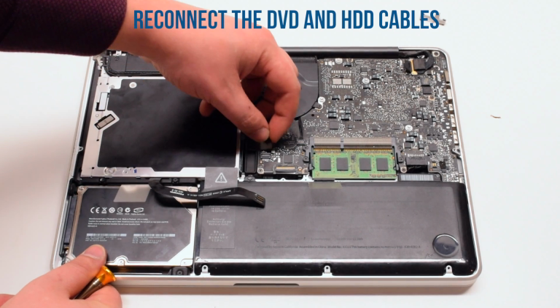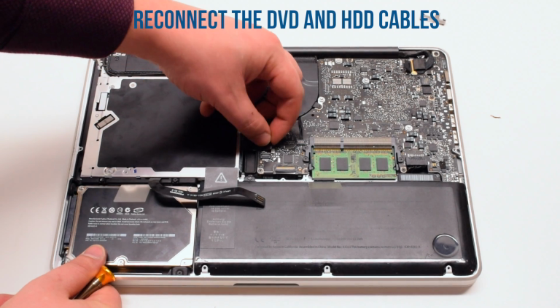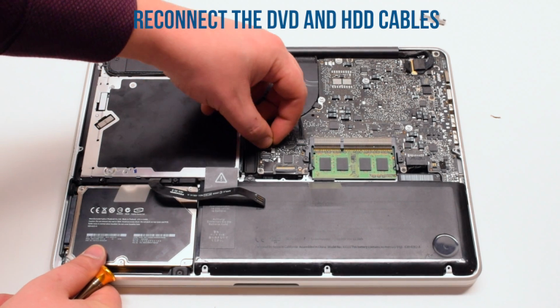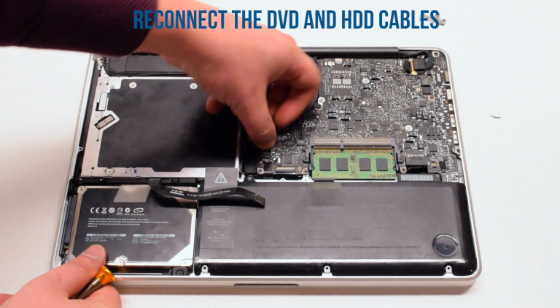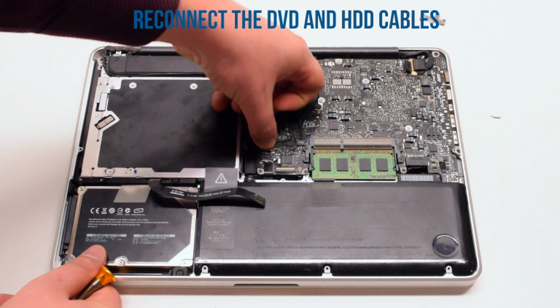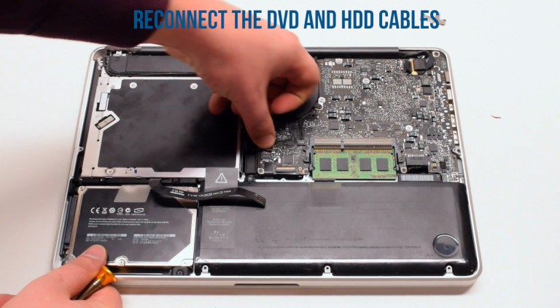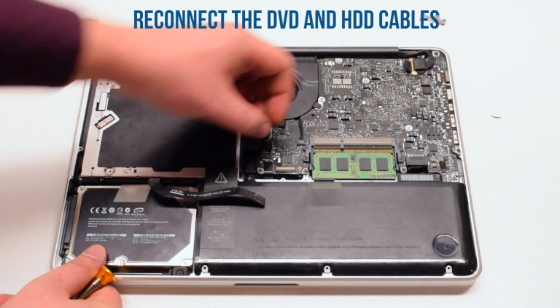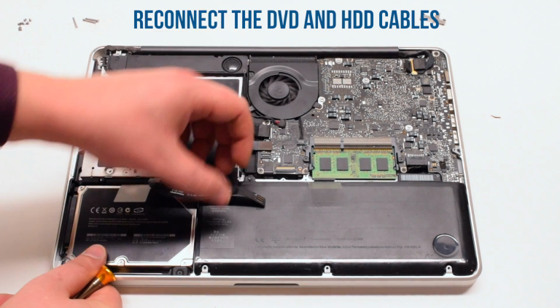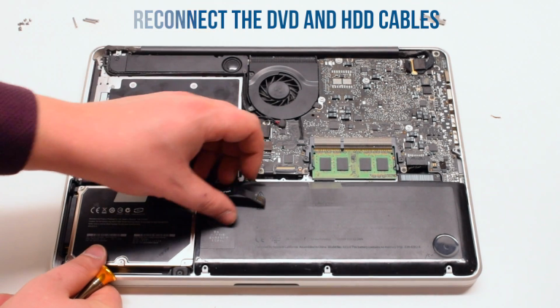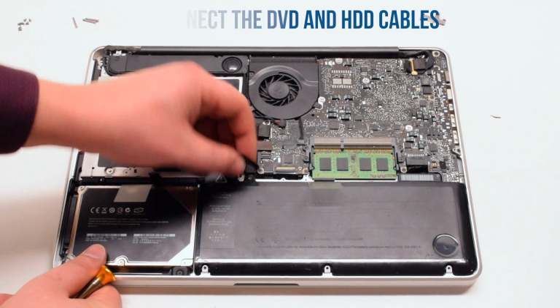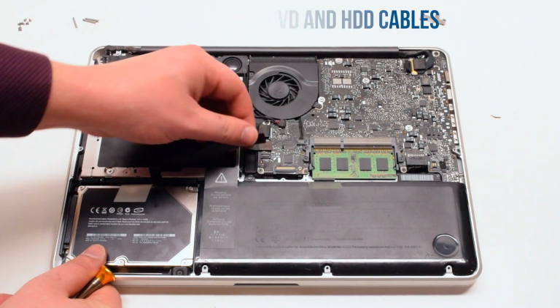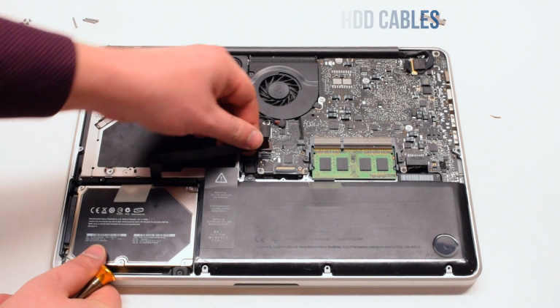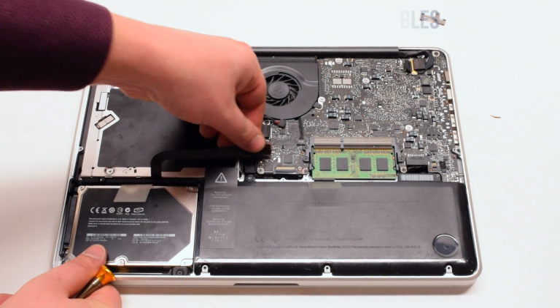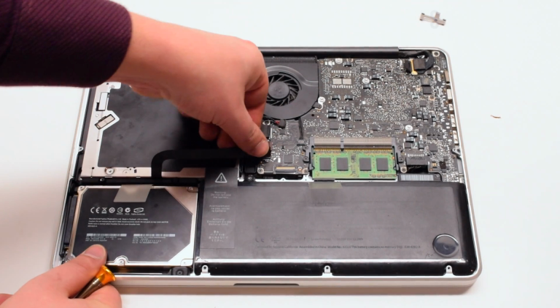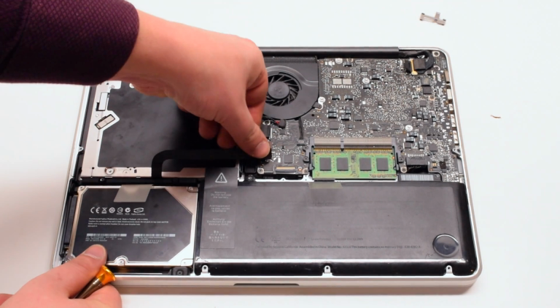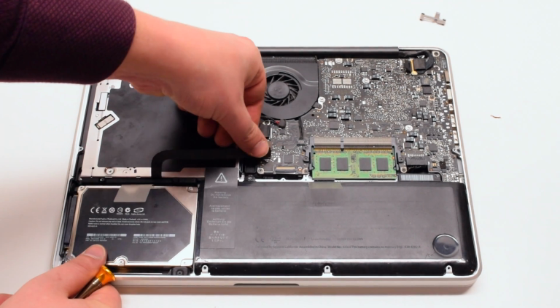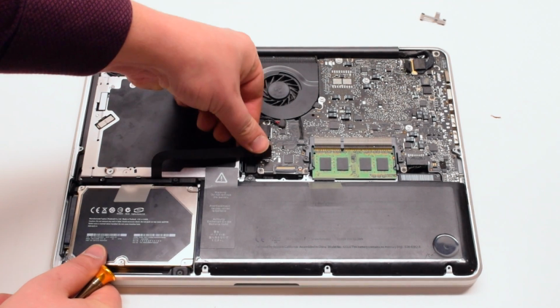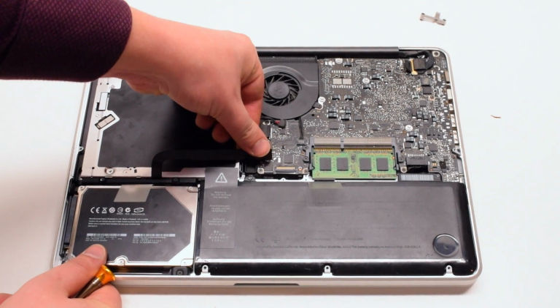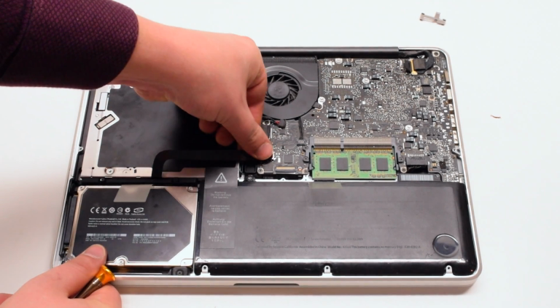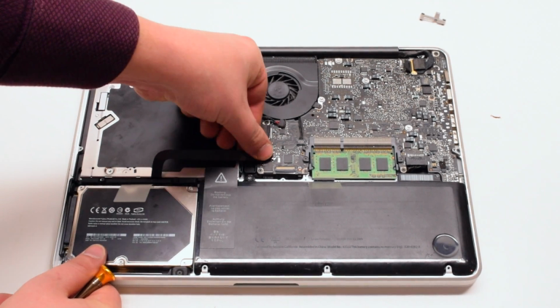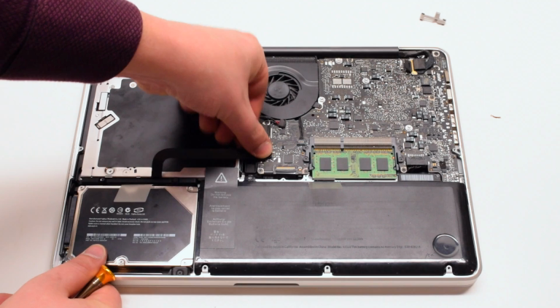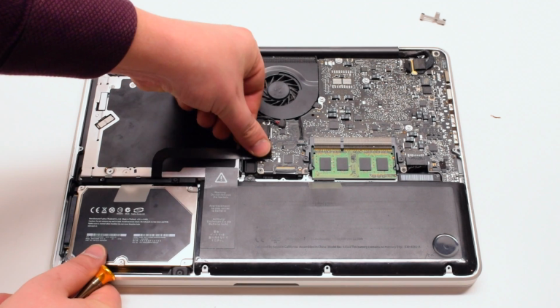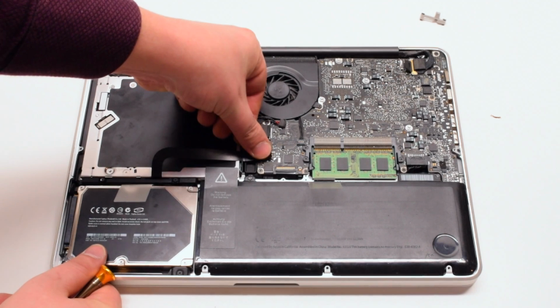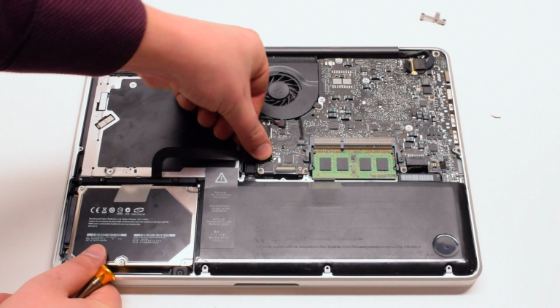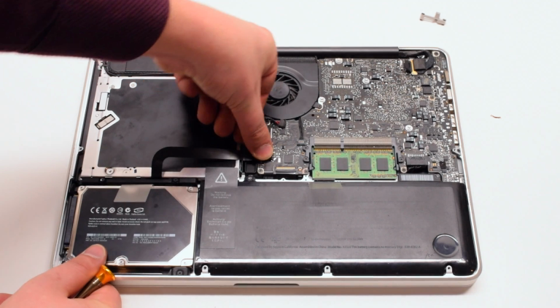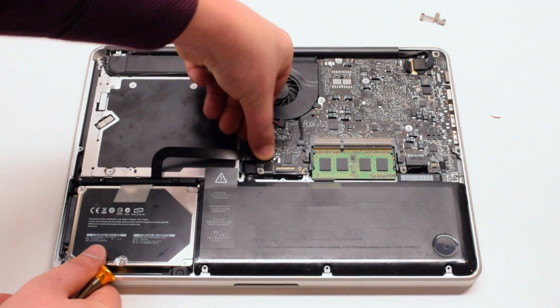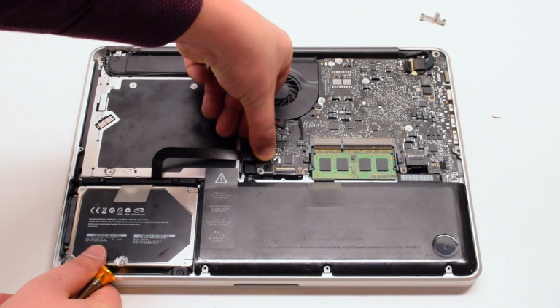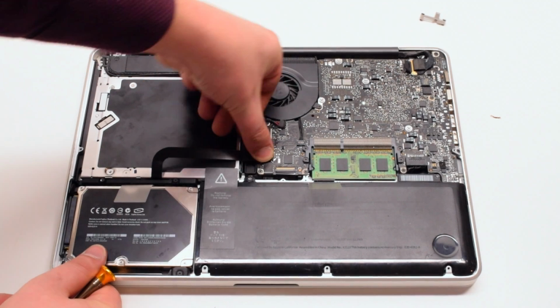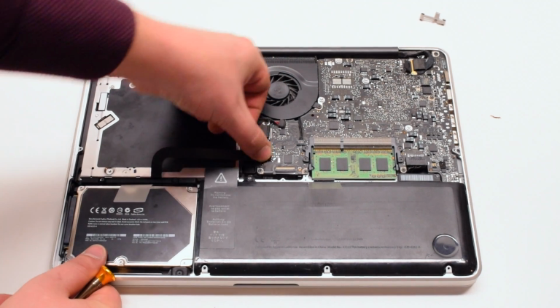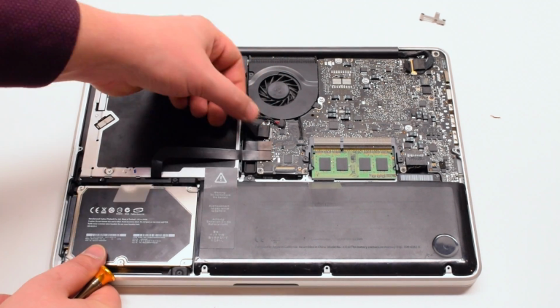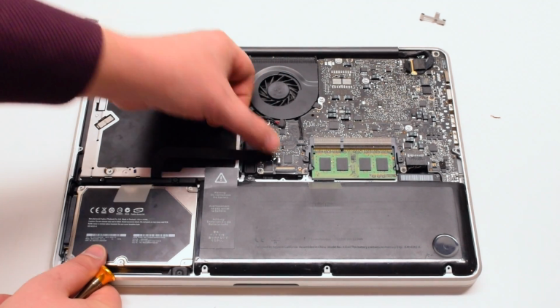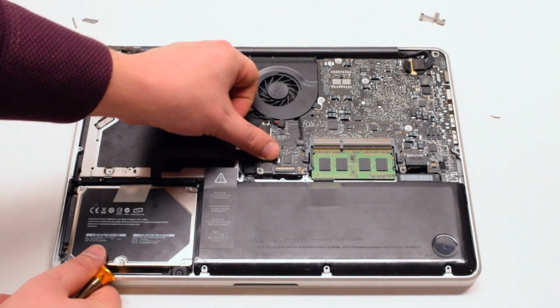Reattach the DVD data cable and the hard drive cable back to the logic board.